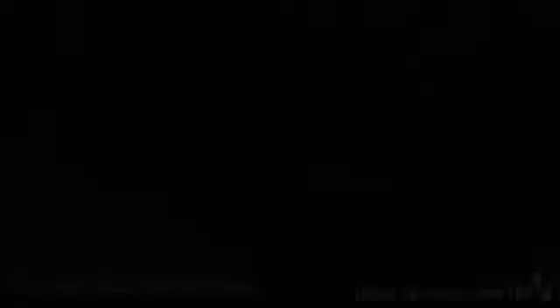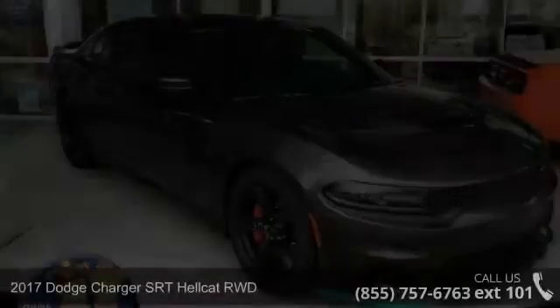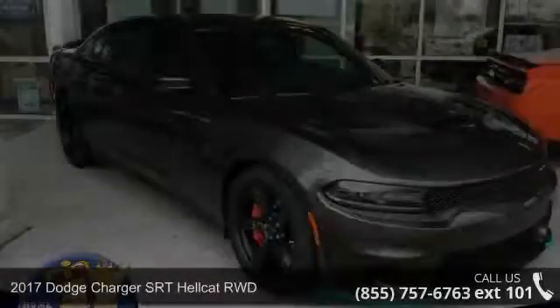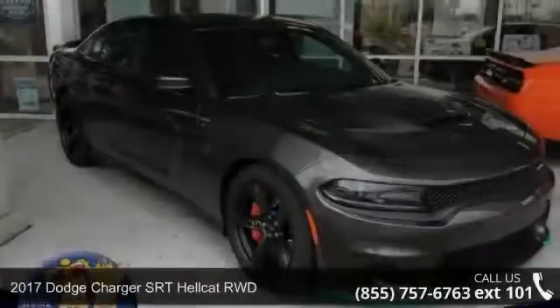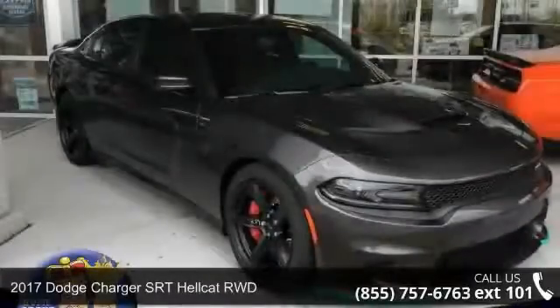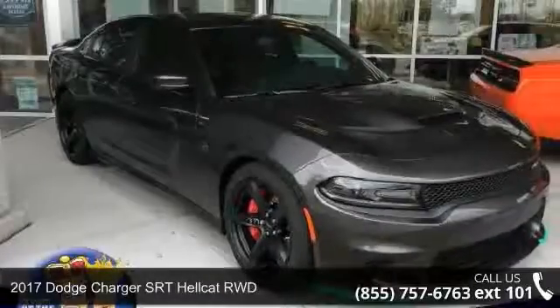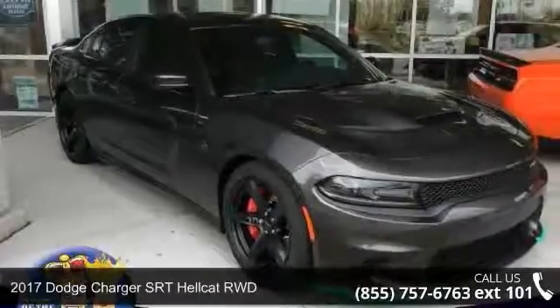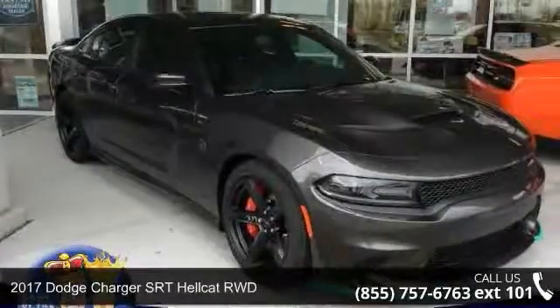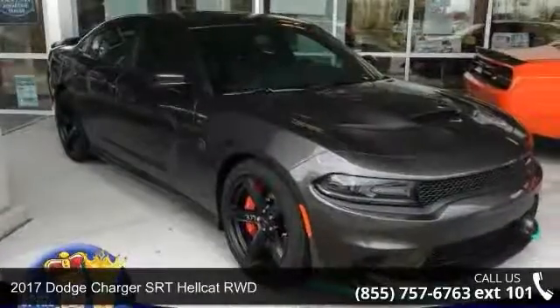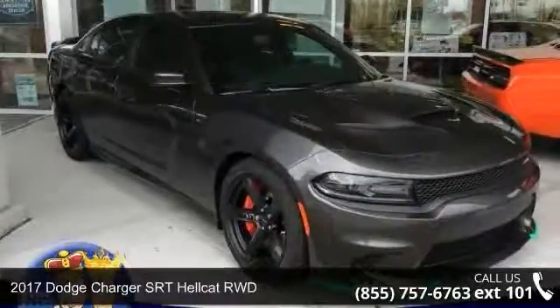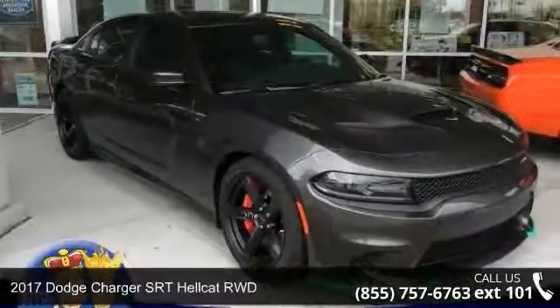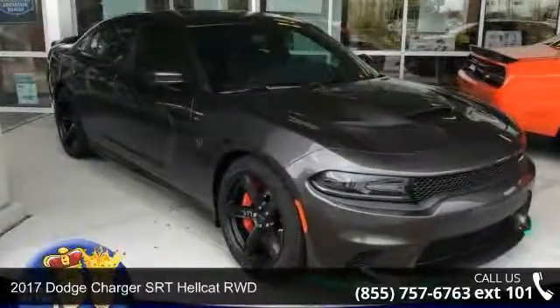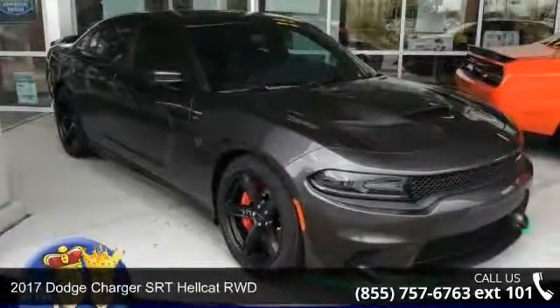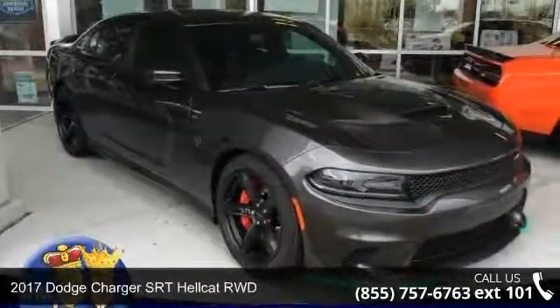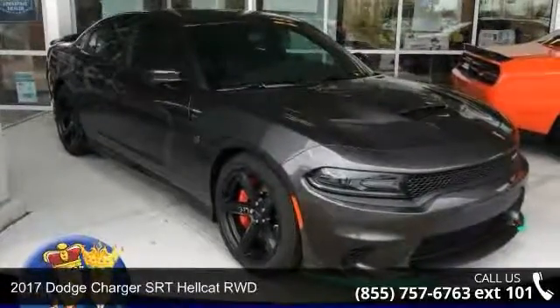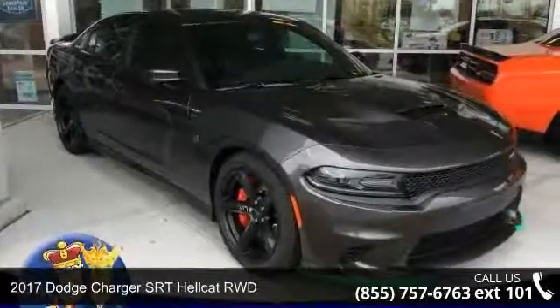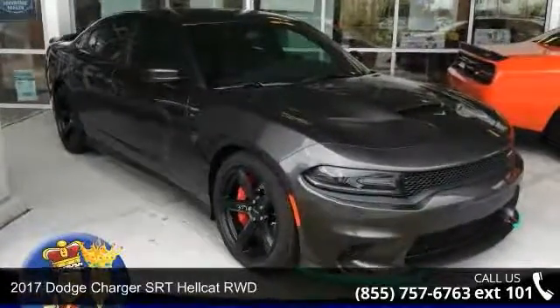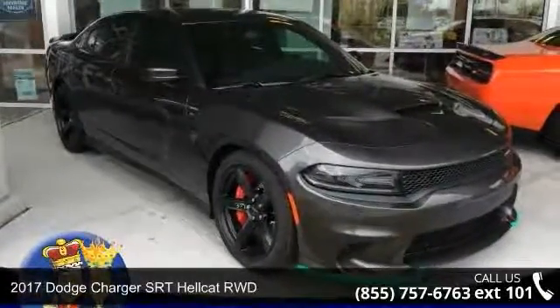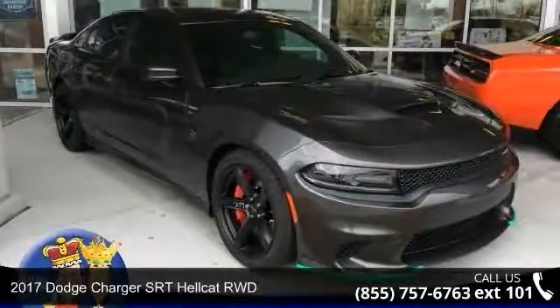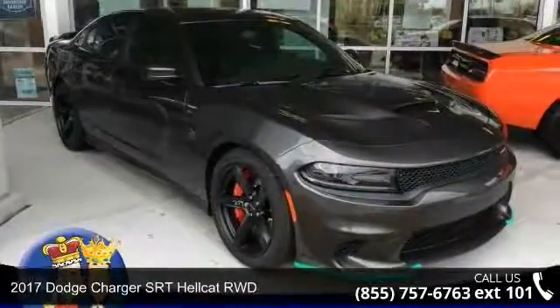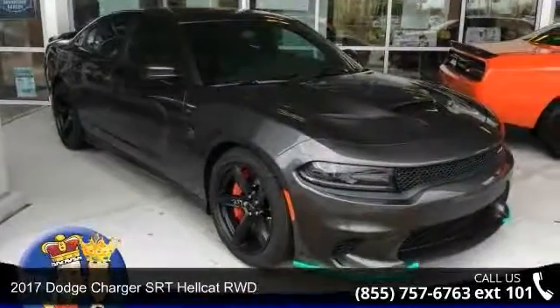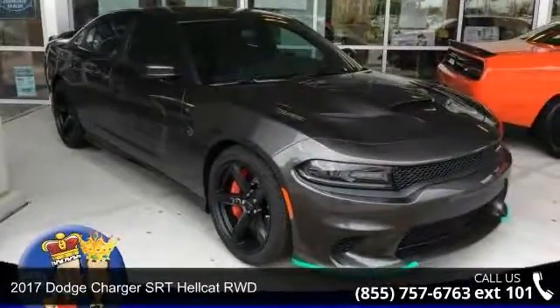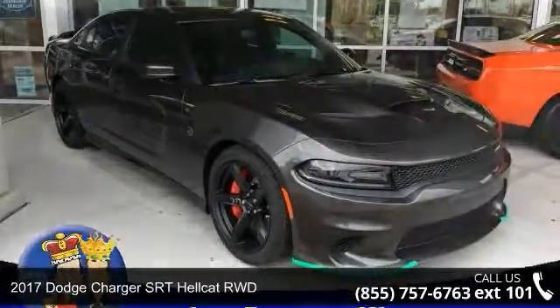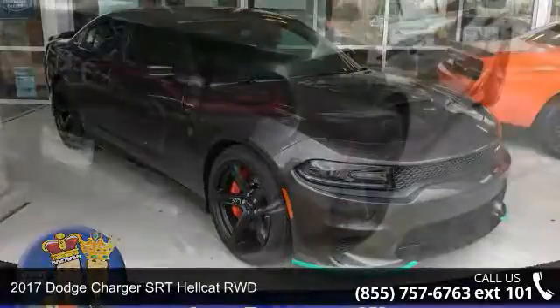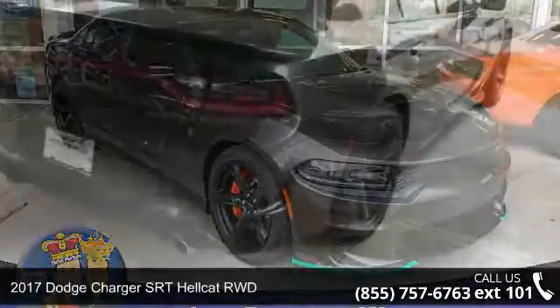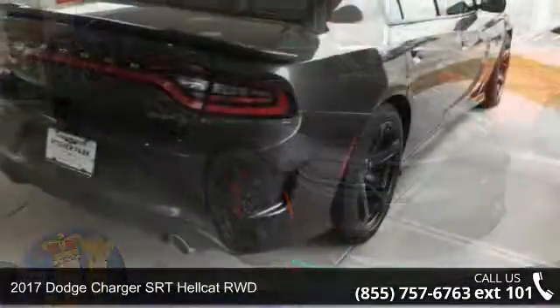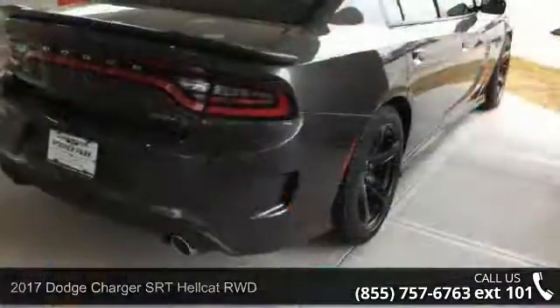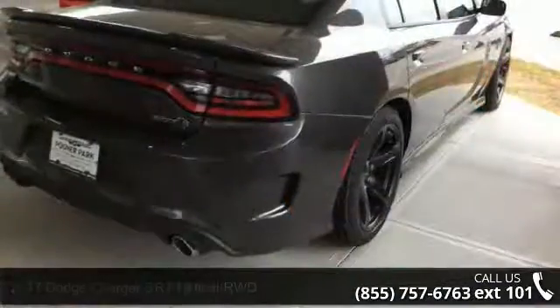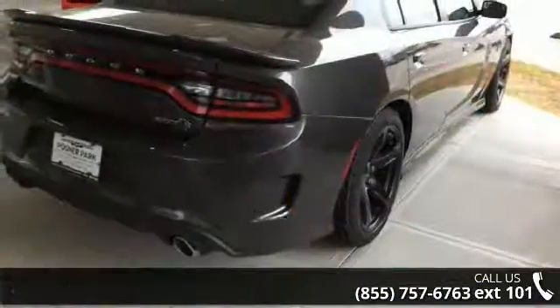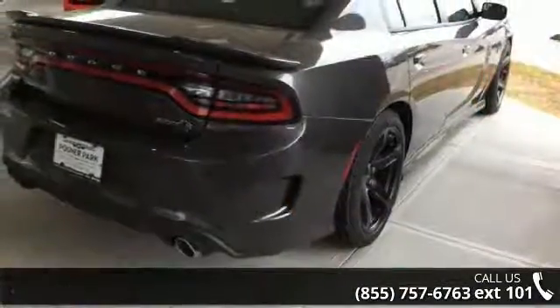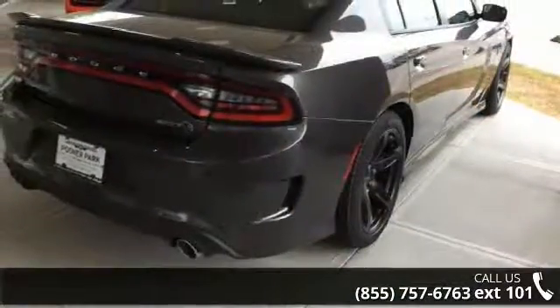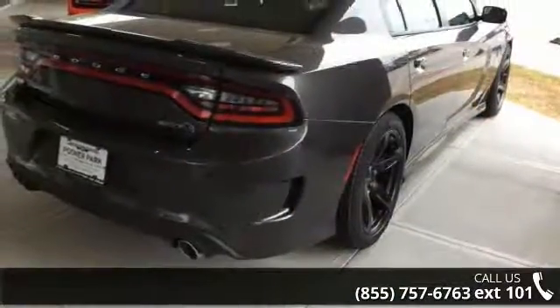Check out this 2017 Dodge Charger. If you are looking for an automobile with great features, look no further.